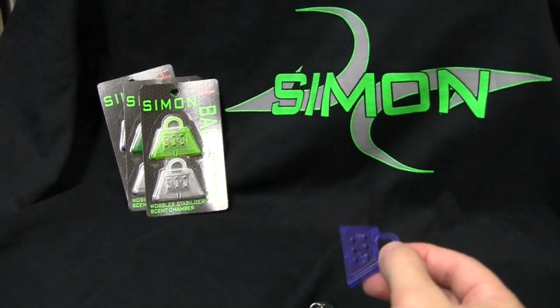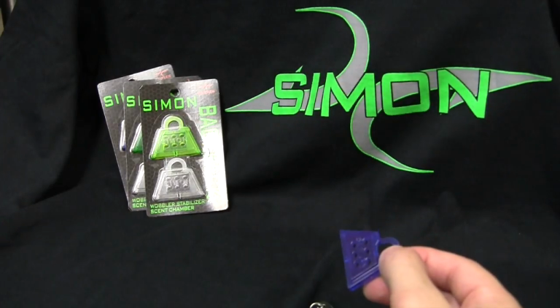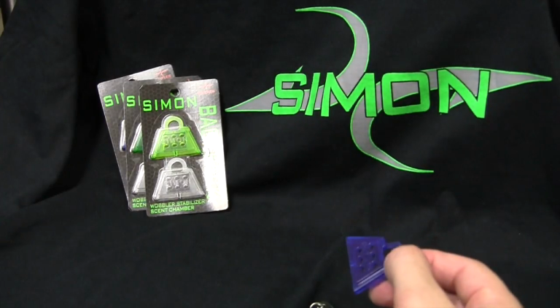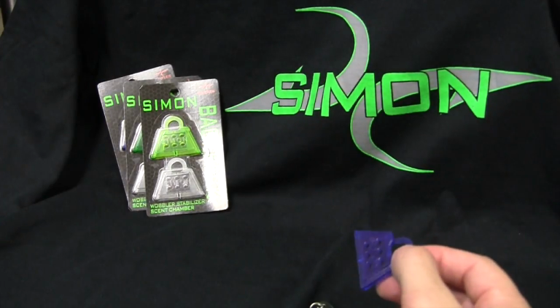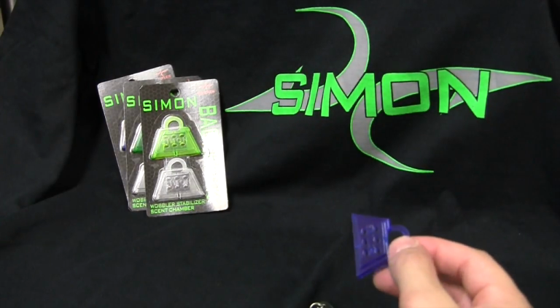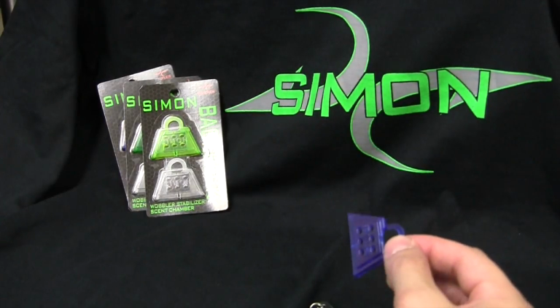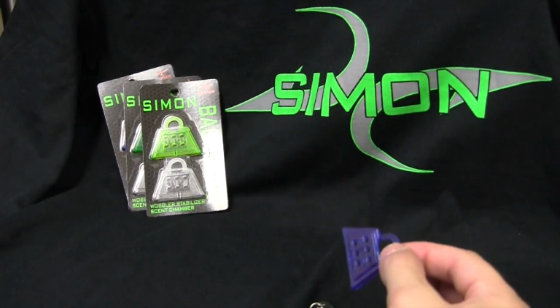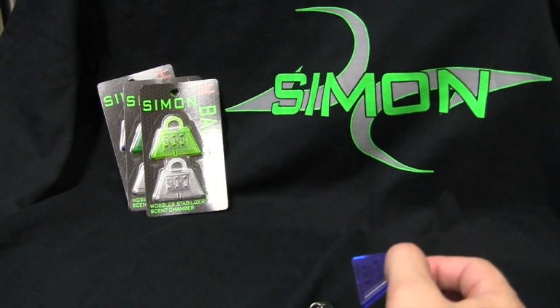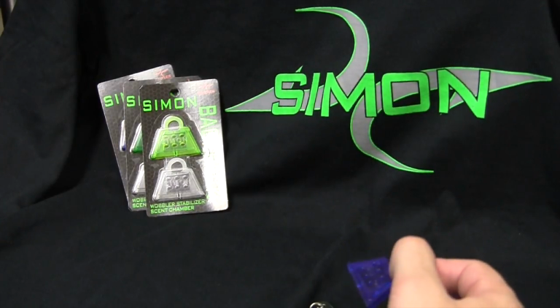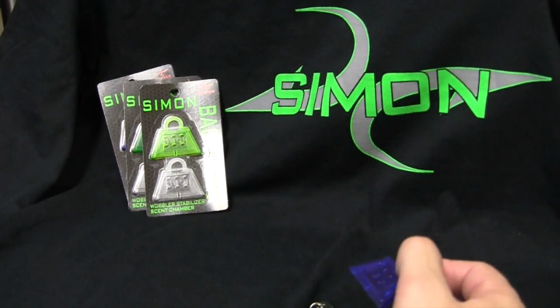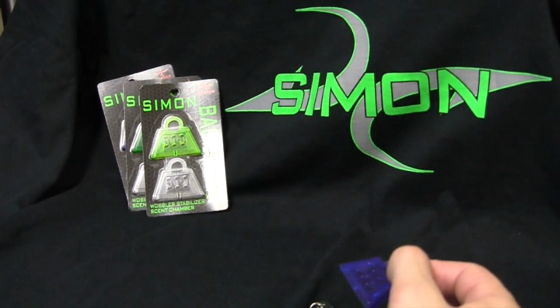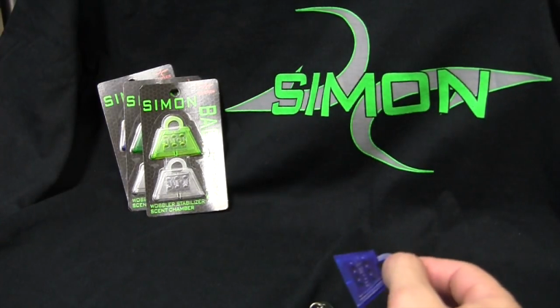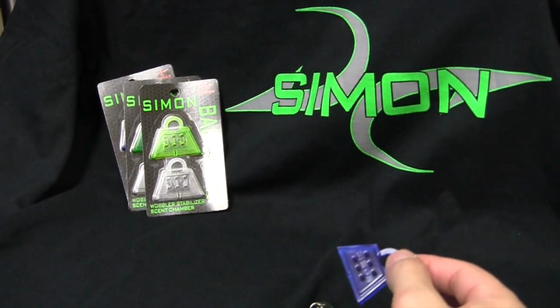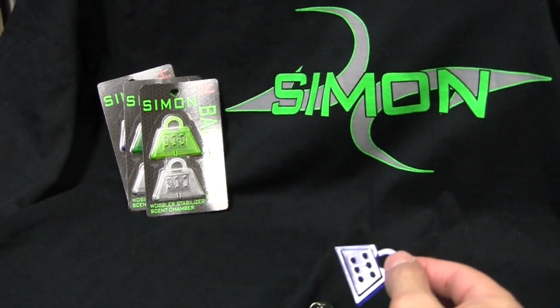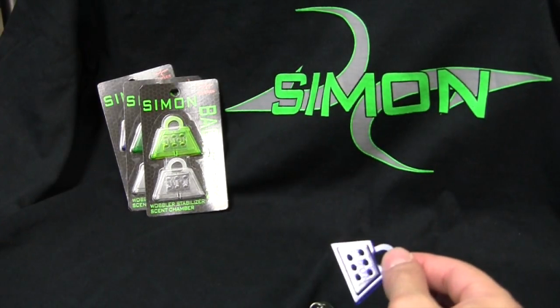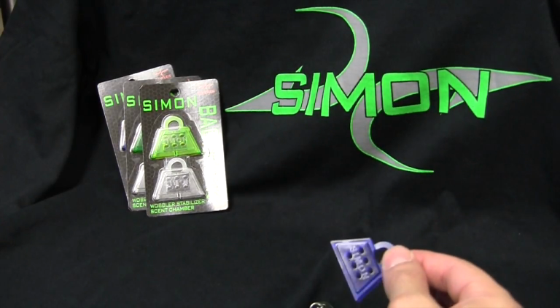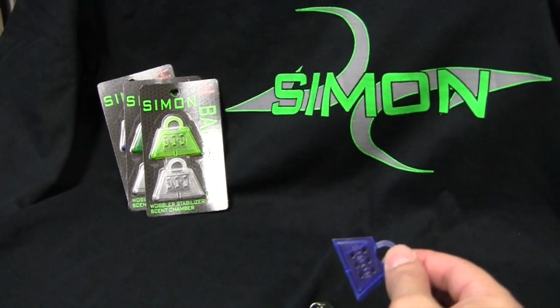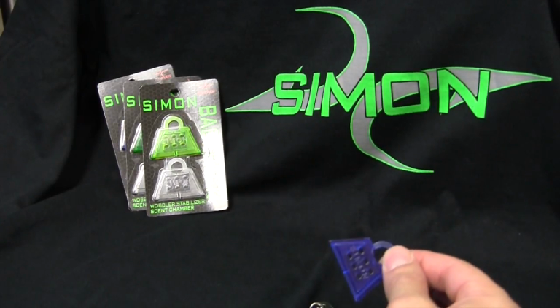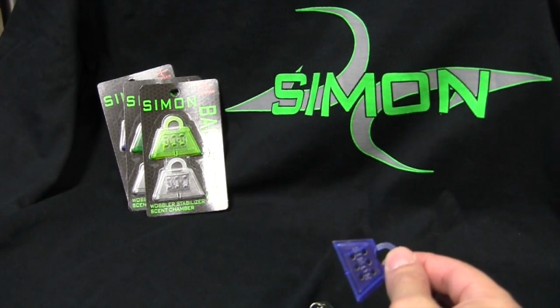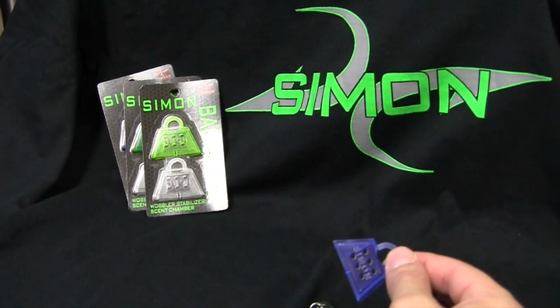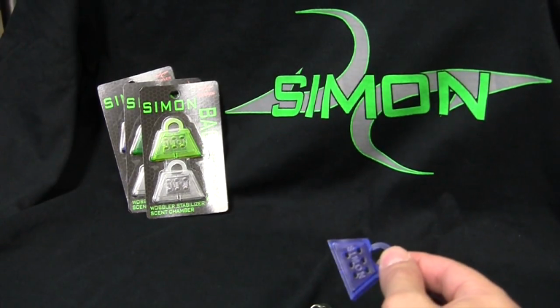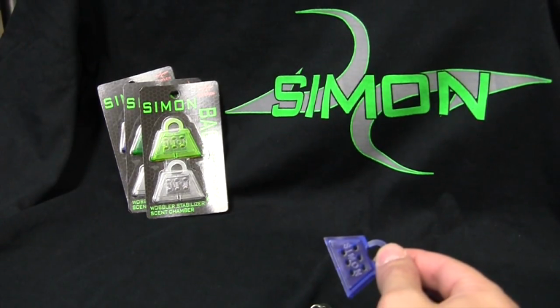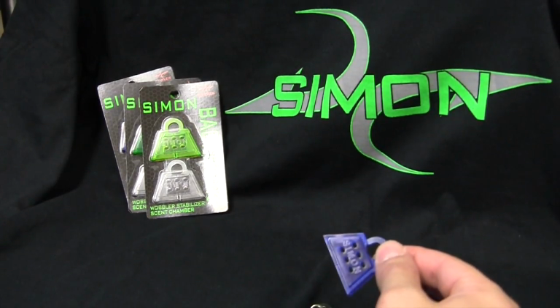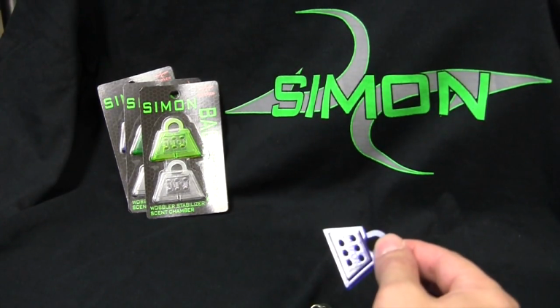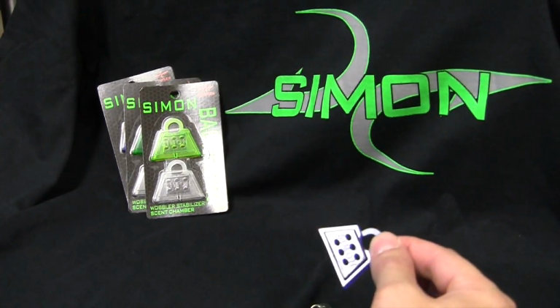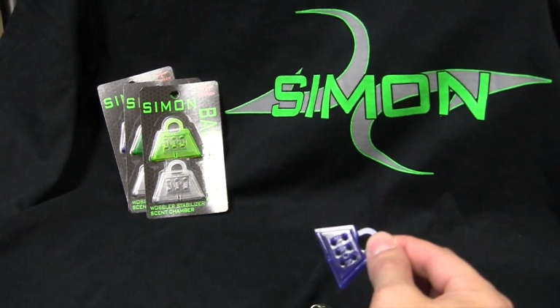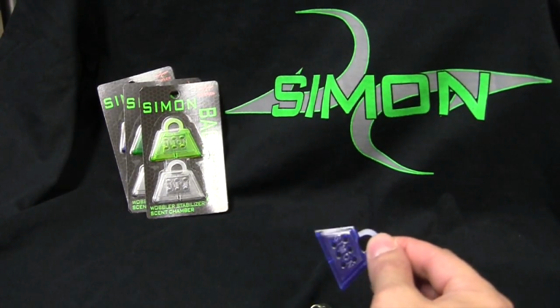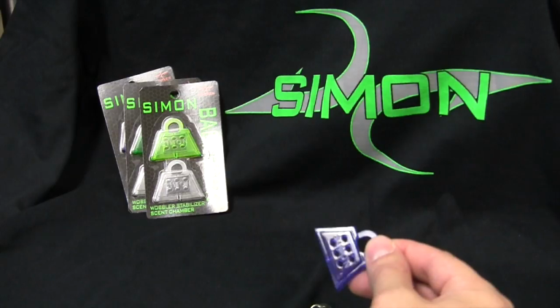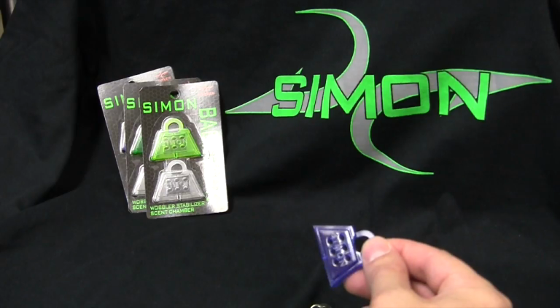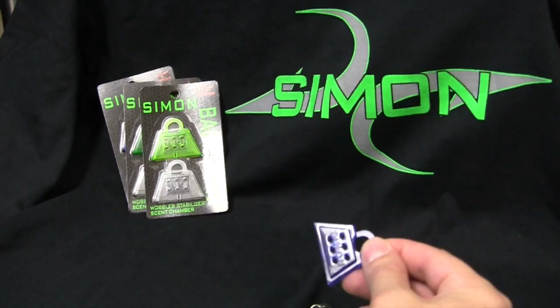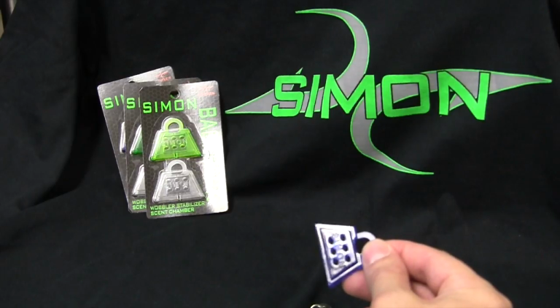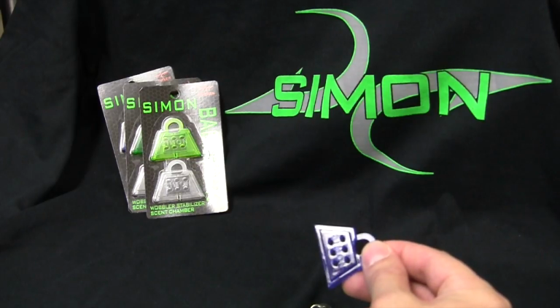Enjoy the rest of the video. We'll take you through step by step on how to fish these things and what the difference is with them and without them.